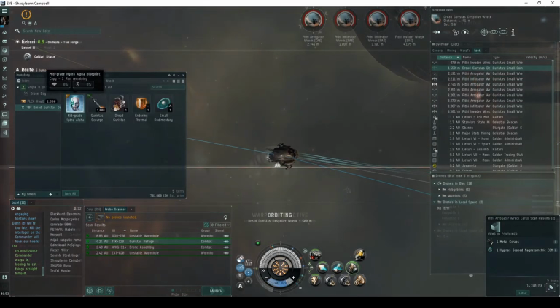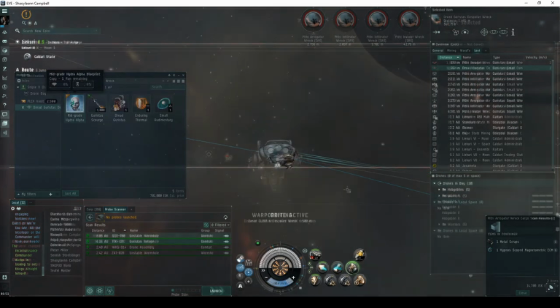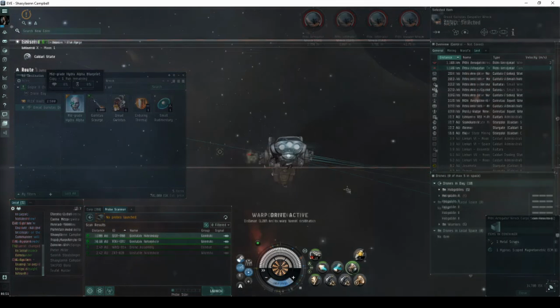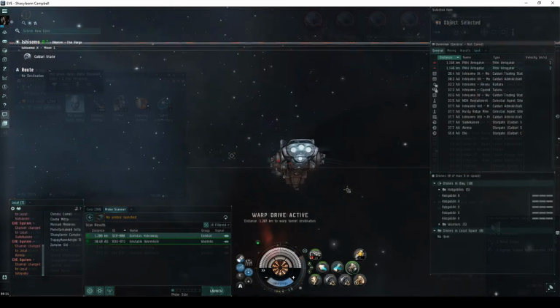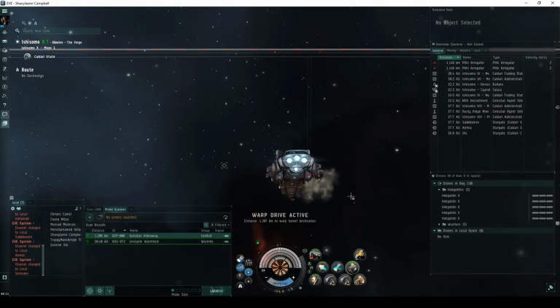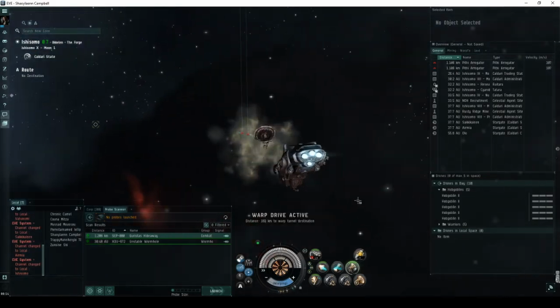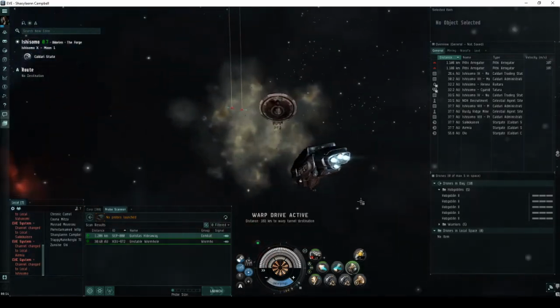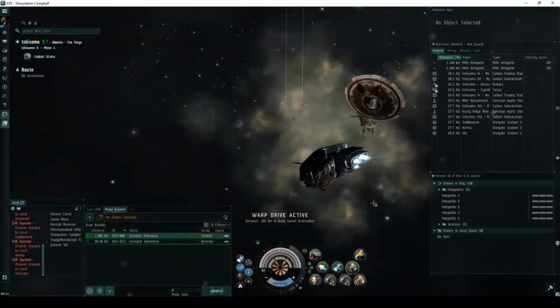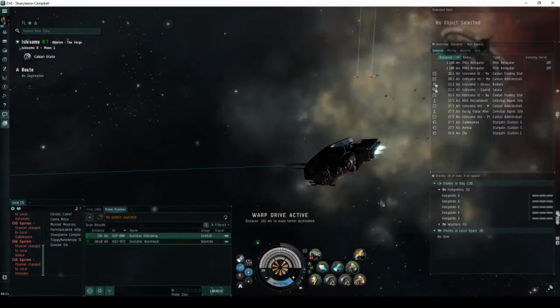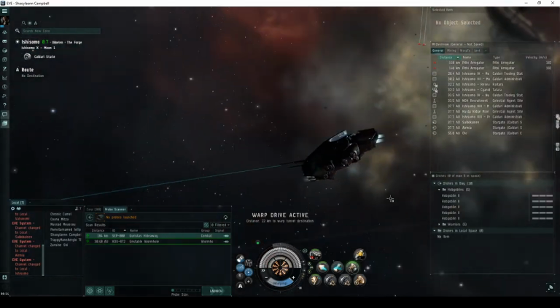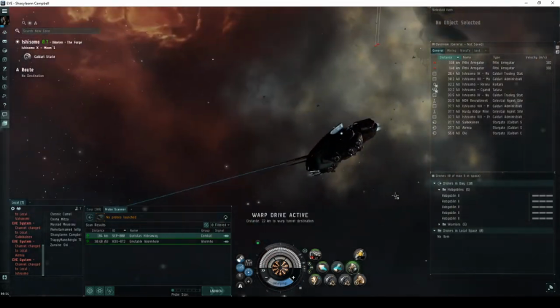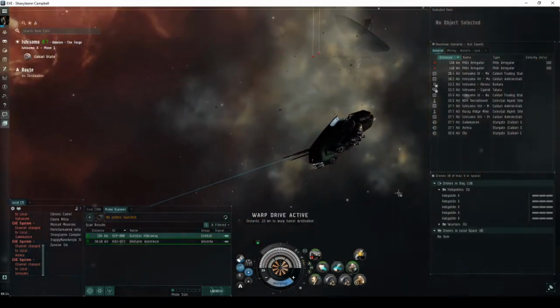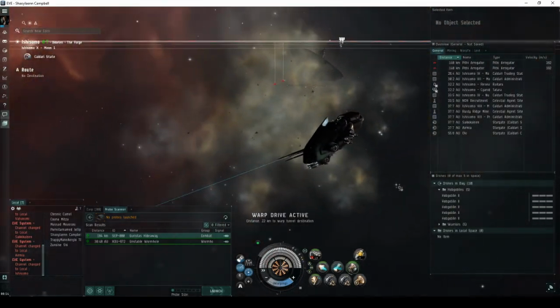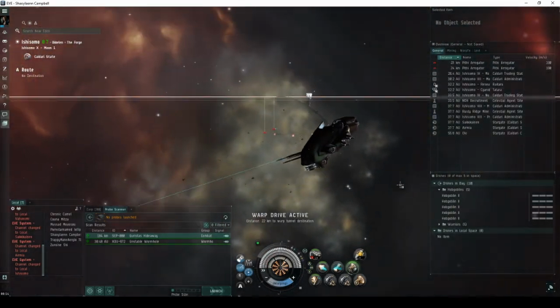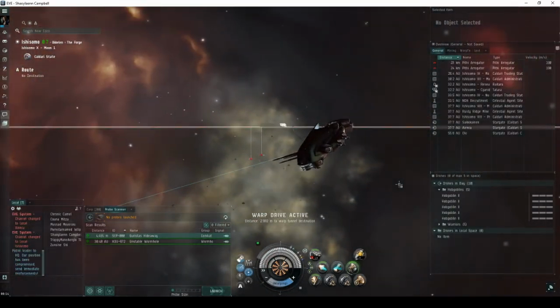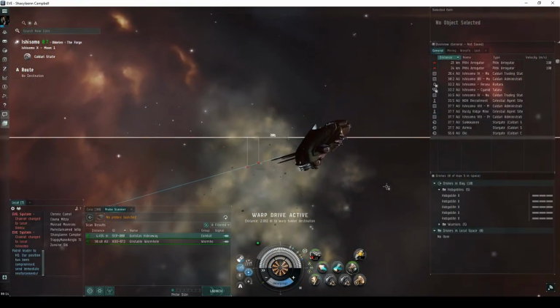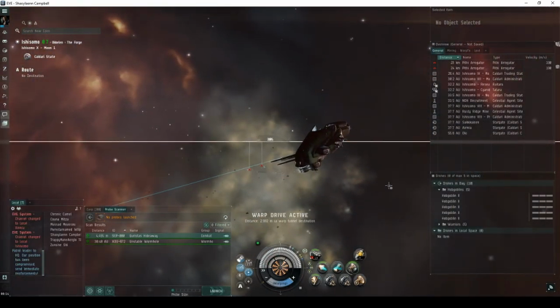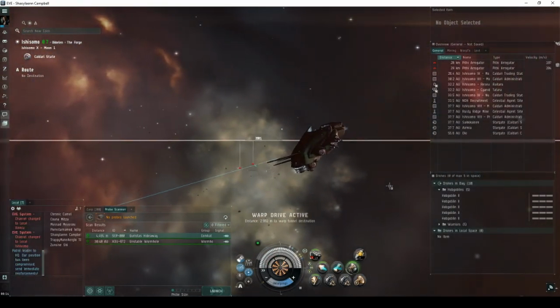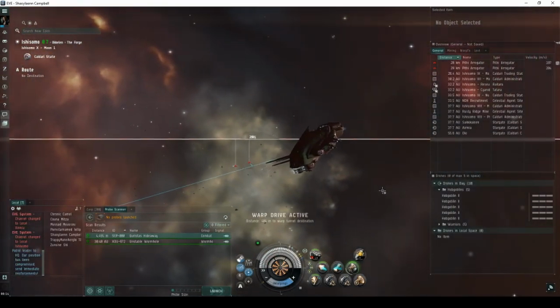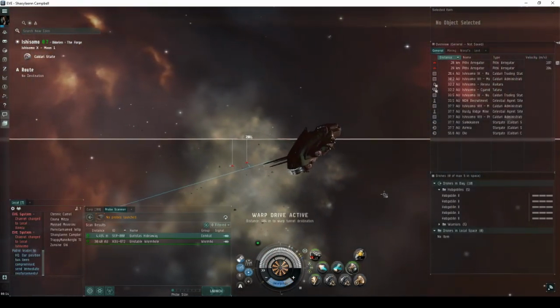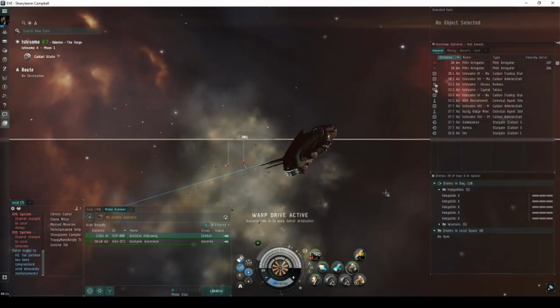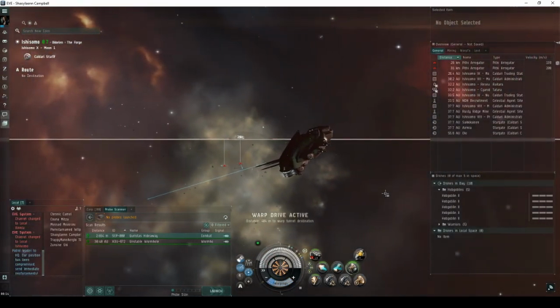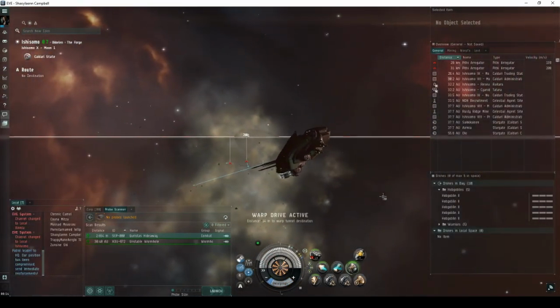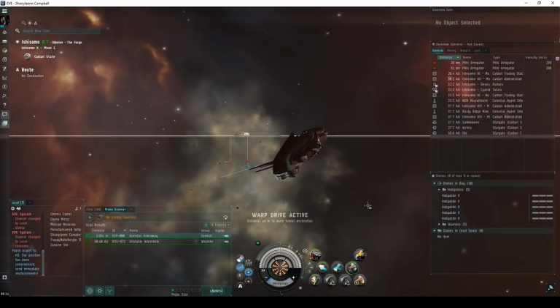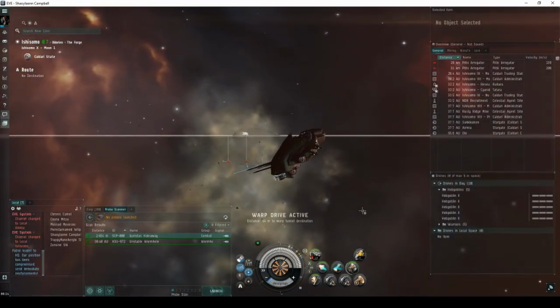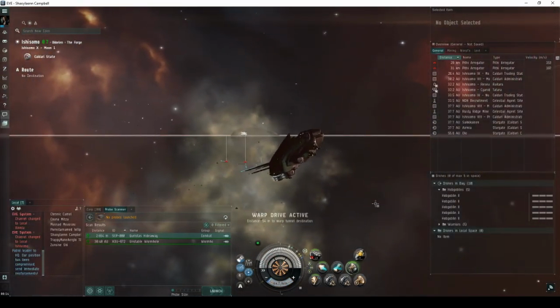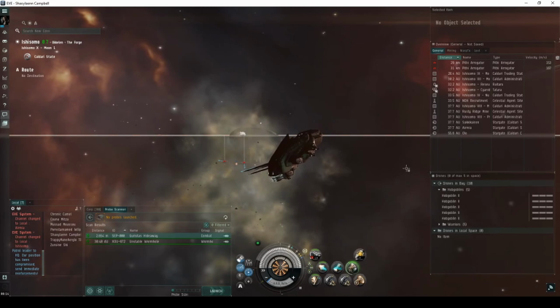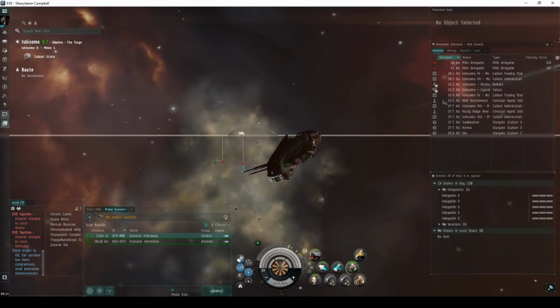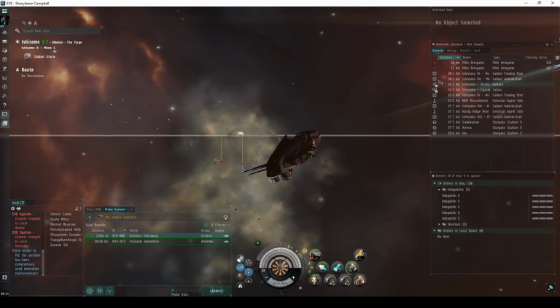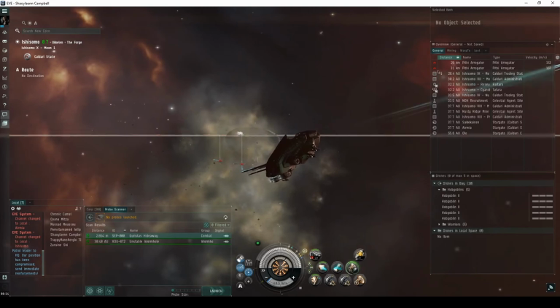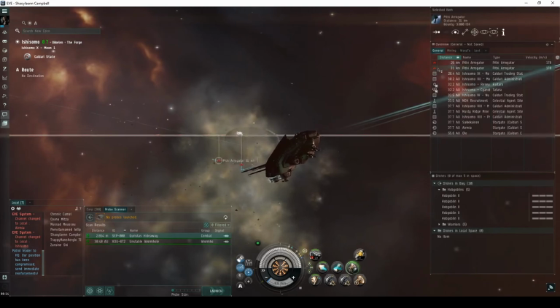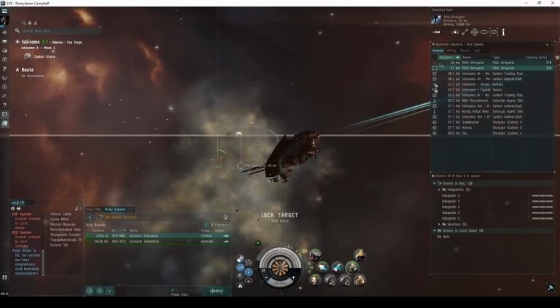So if you're a new Caldari pilot looking to make some quick ISK, fly around from system to system looking for the Garista's Hideaway.